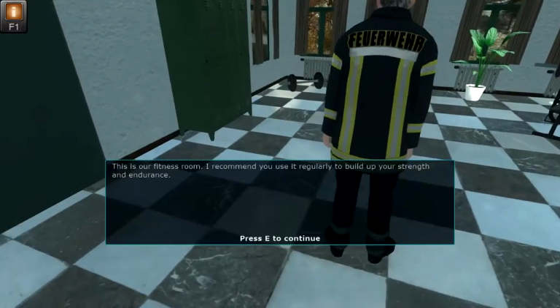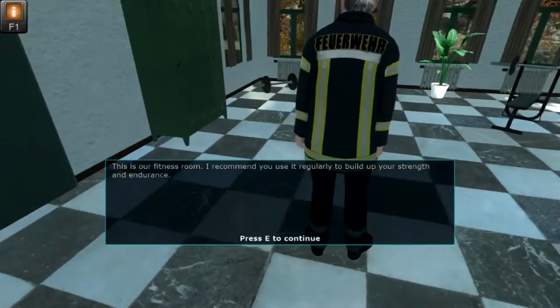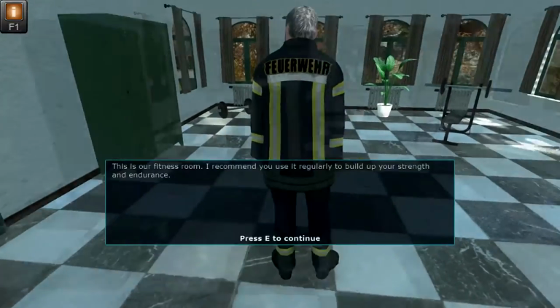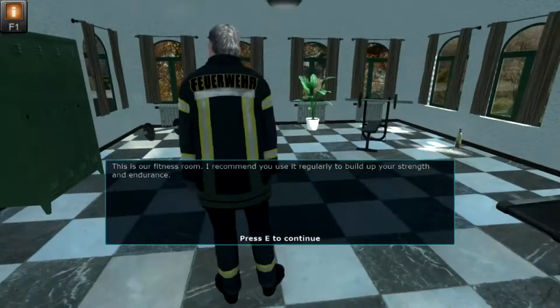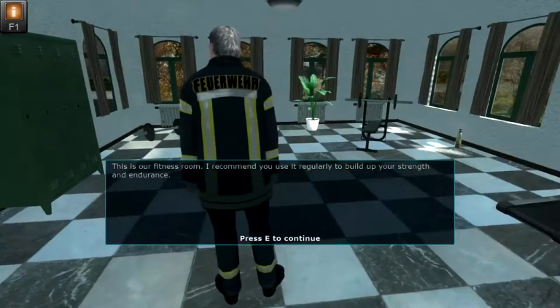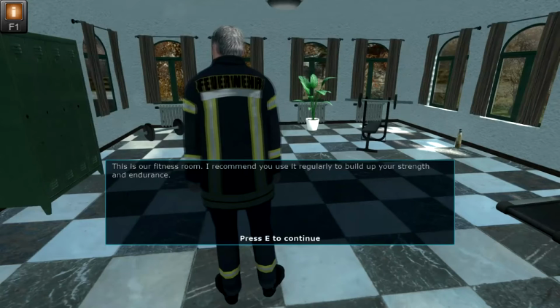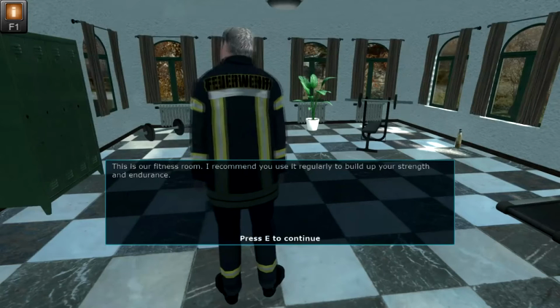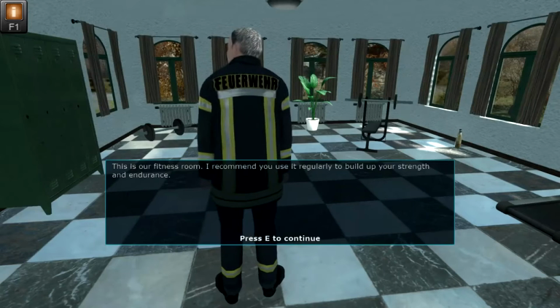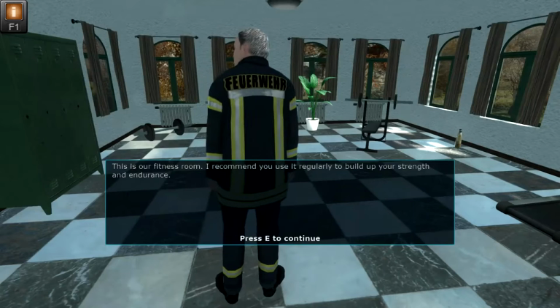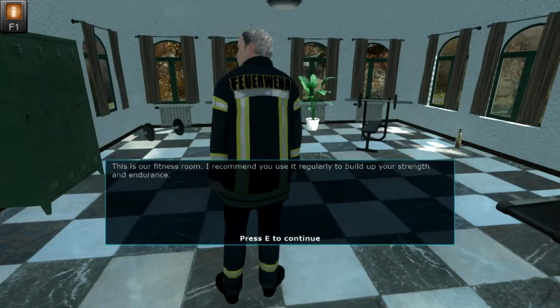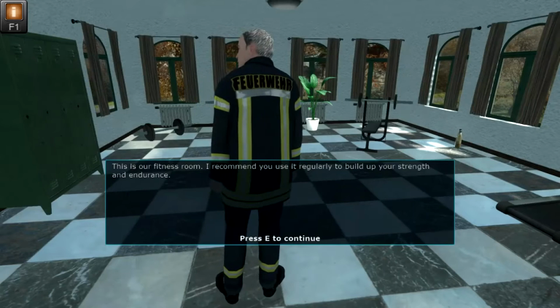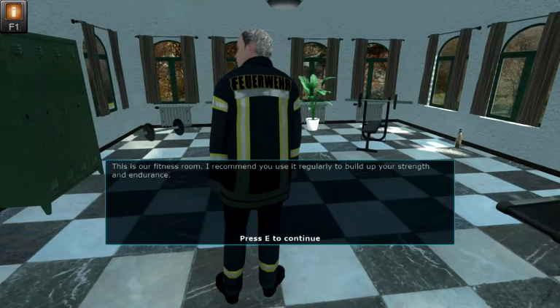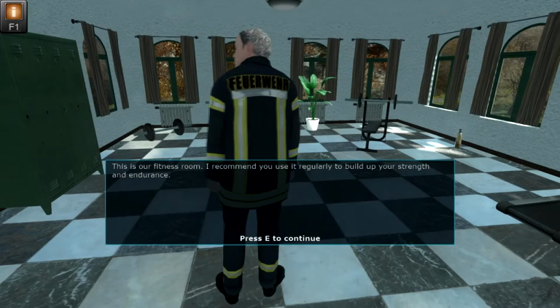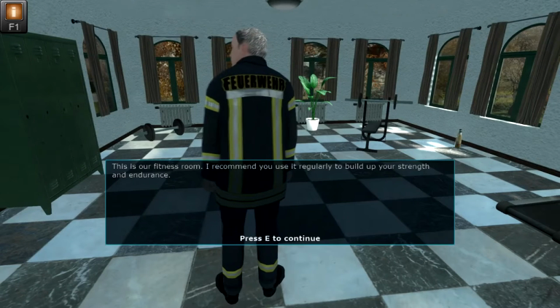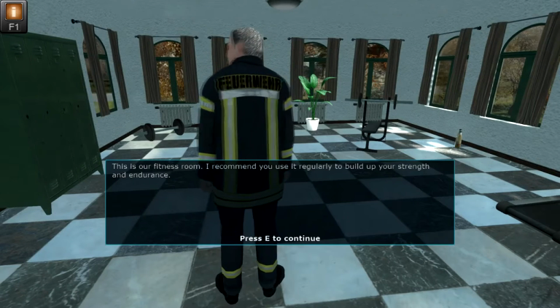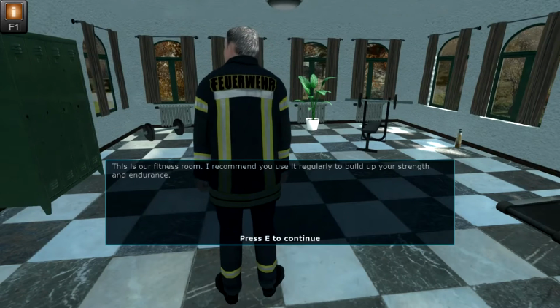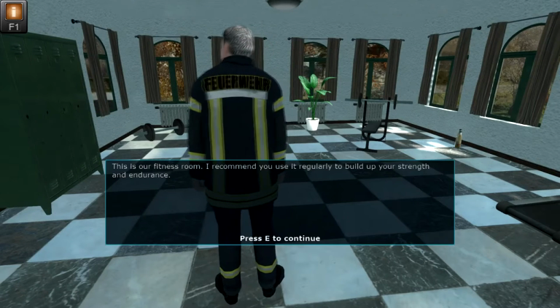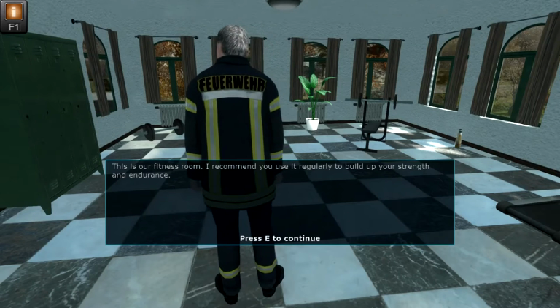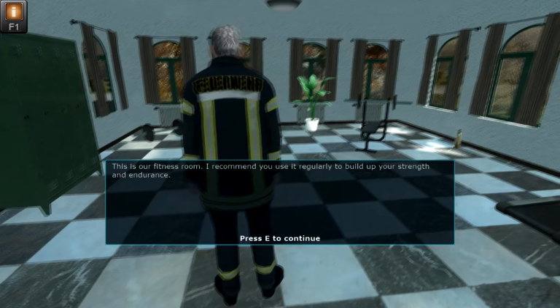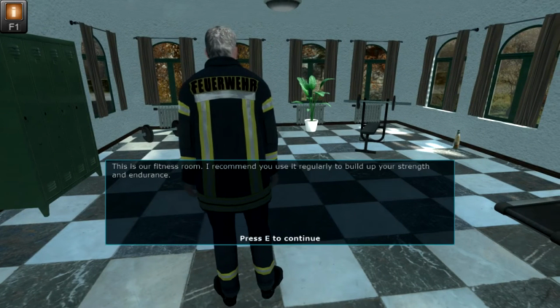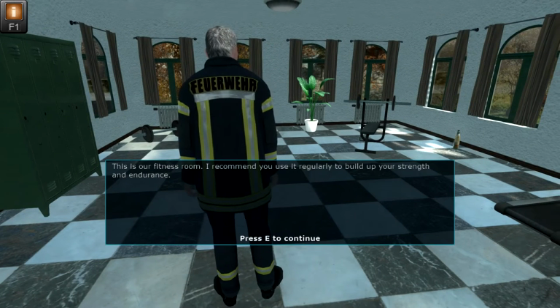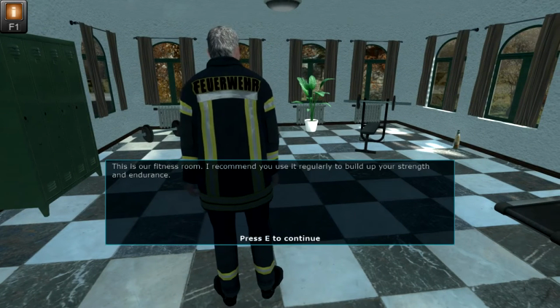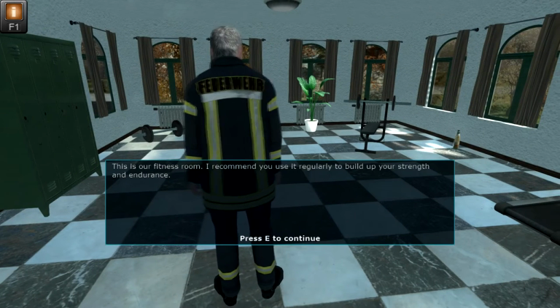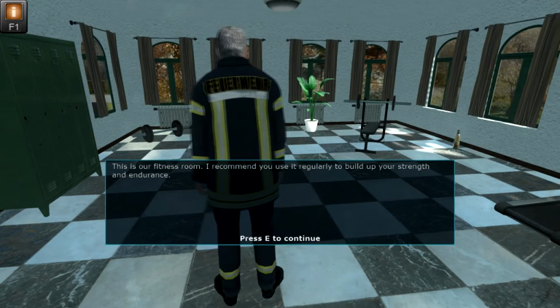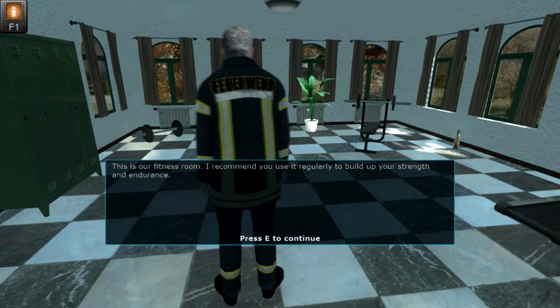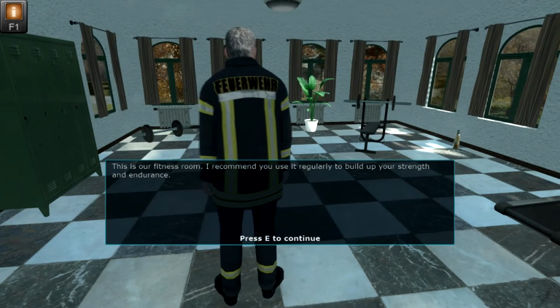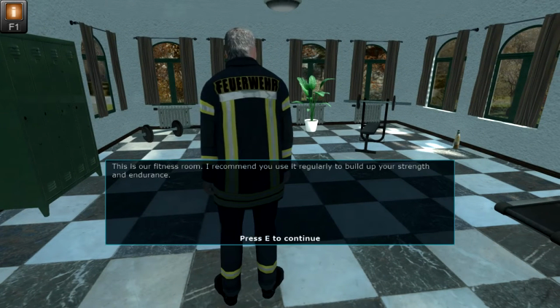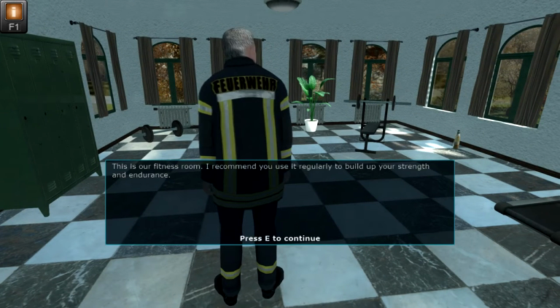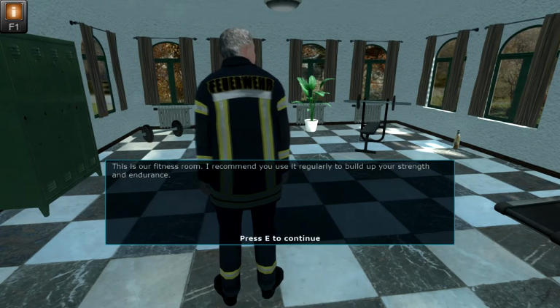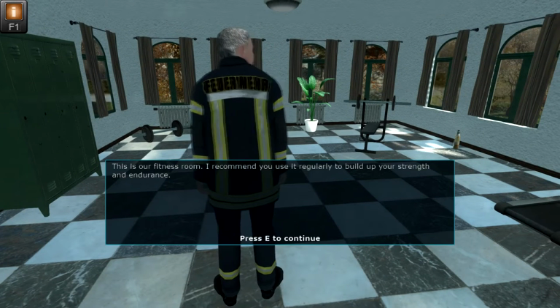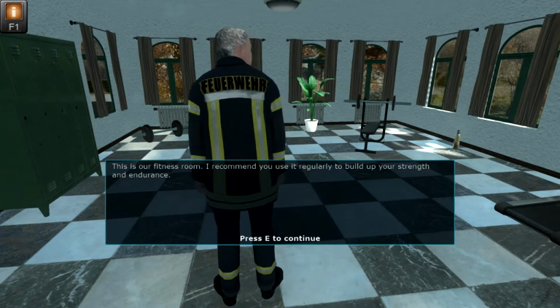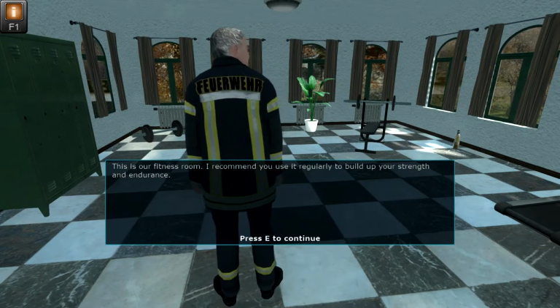This is our fitness room. I recommend you use it regularly to build up your strength and endurance.